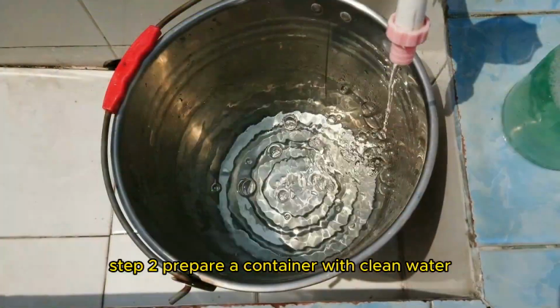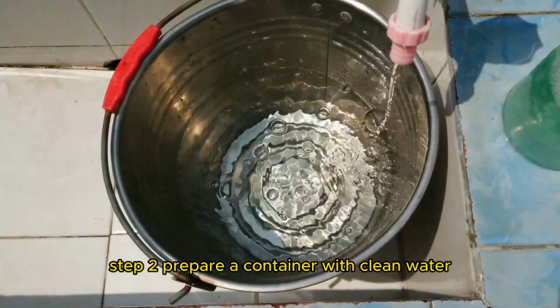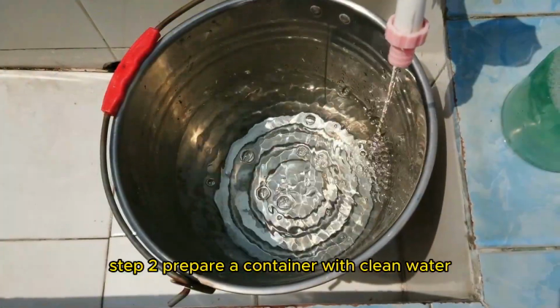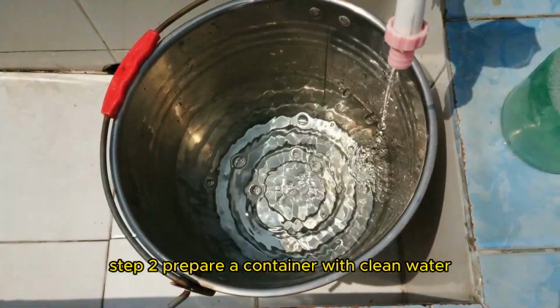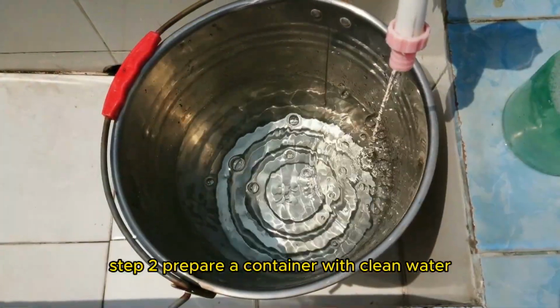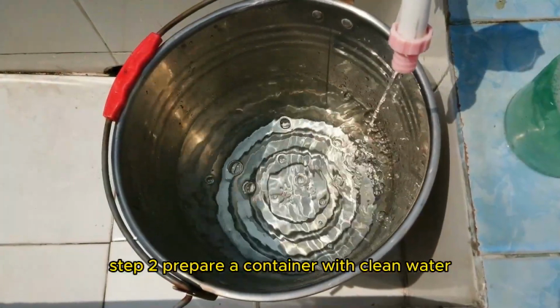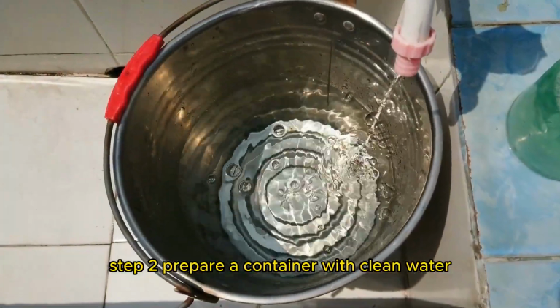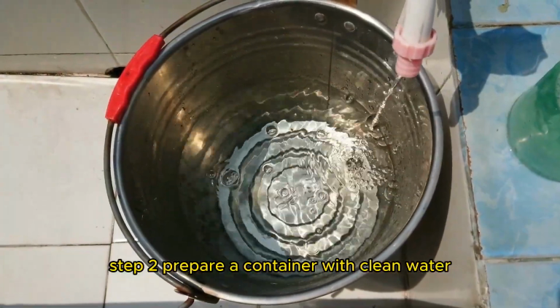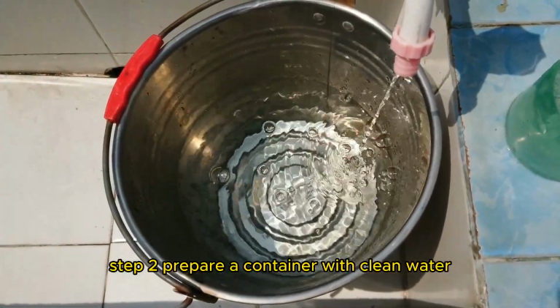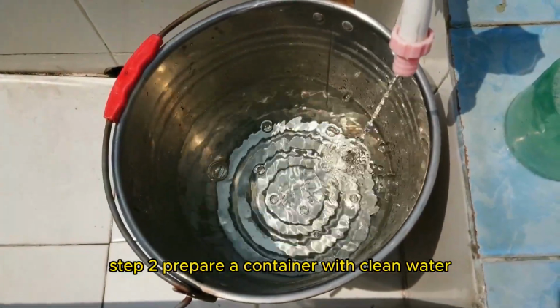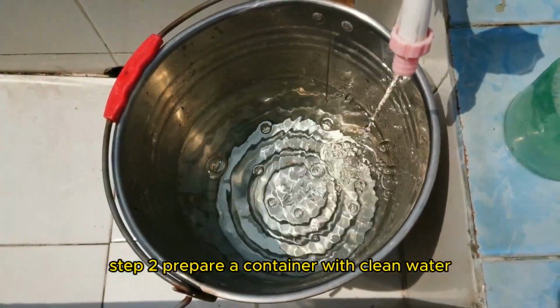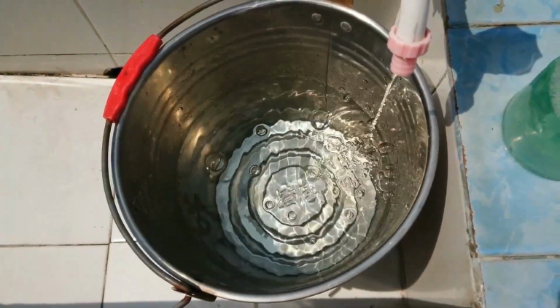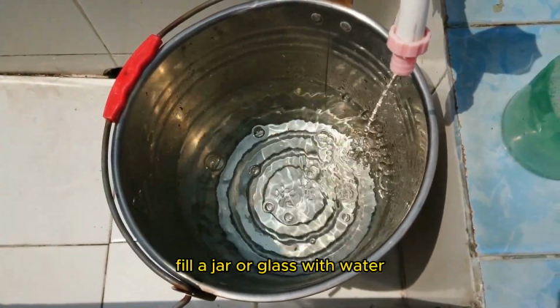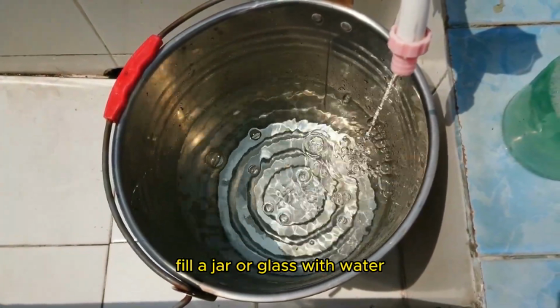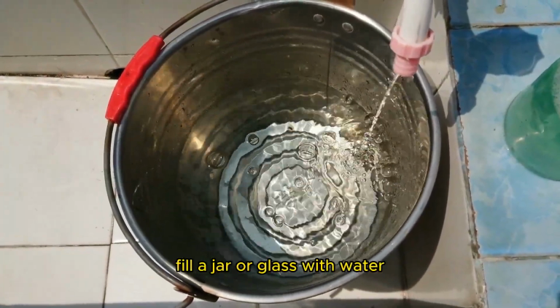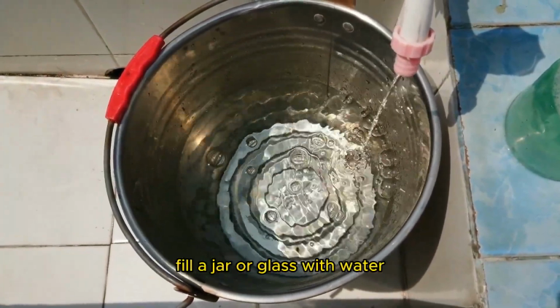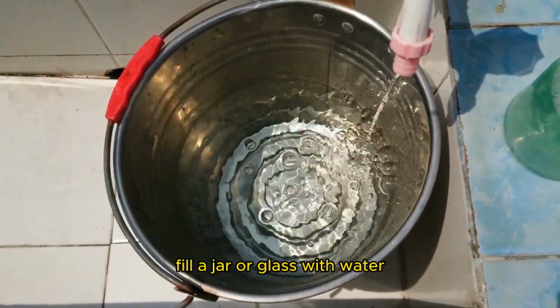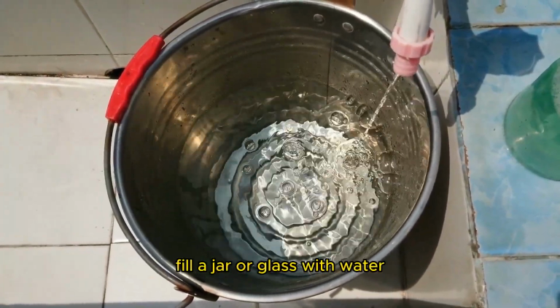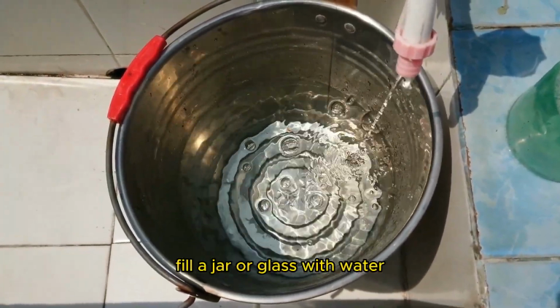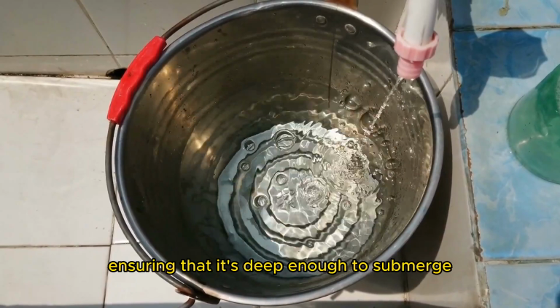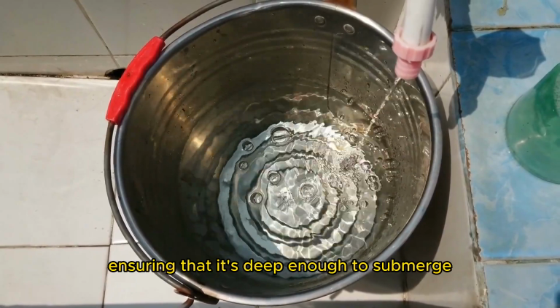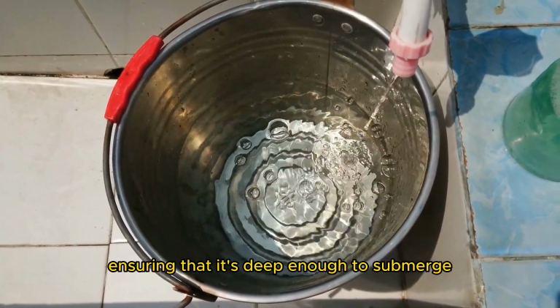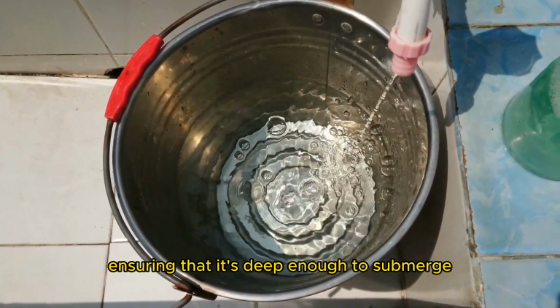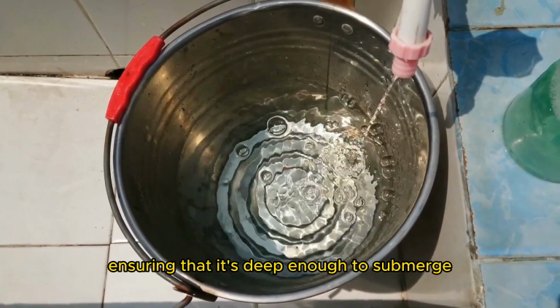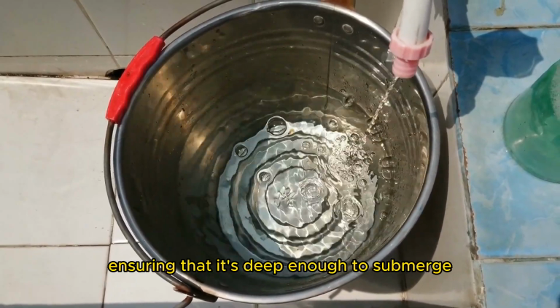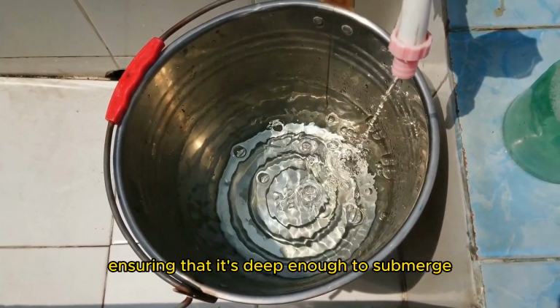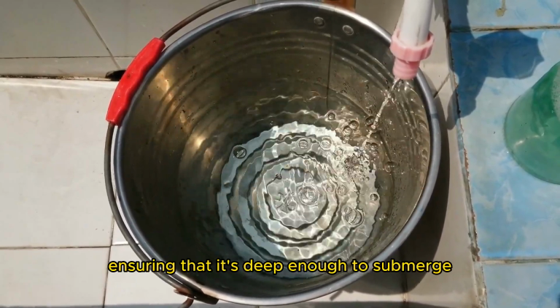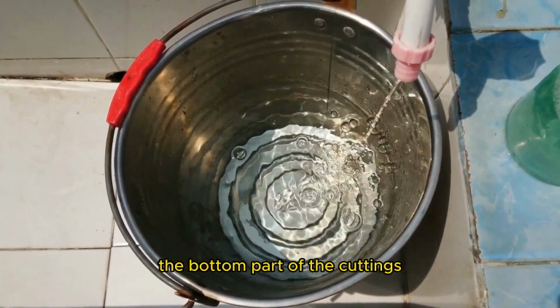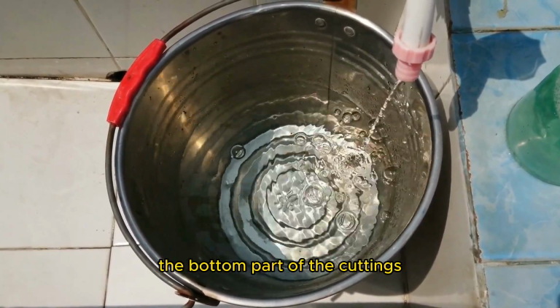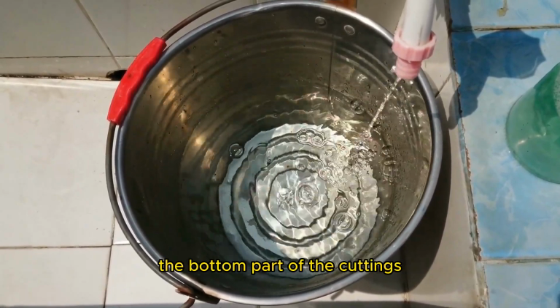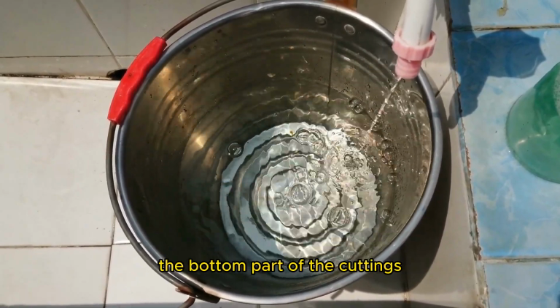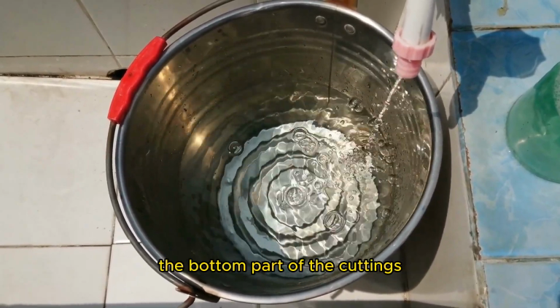Step two: prepare a container with clean water. Fill a jar or glass with water, ensuring that it's deep enough to submerge the bottom part of the cuttings.